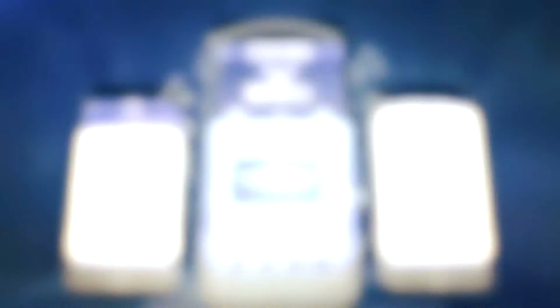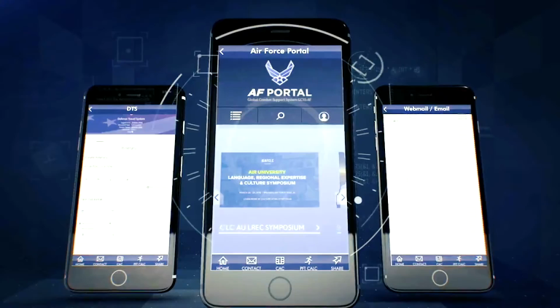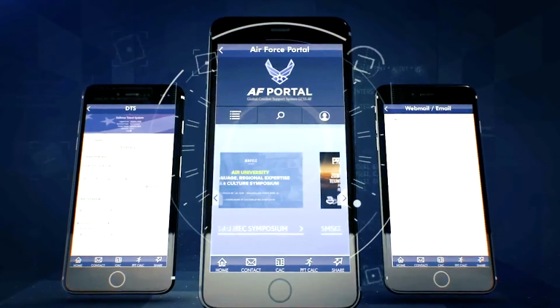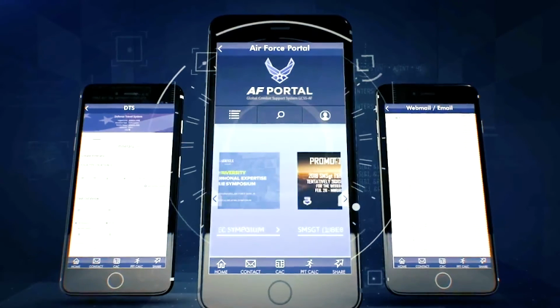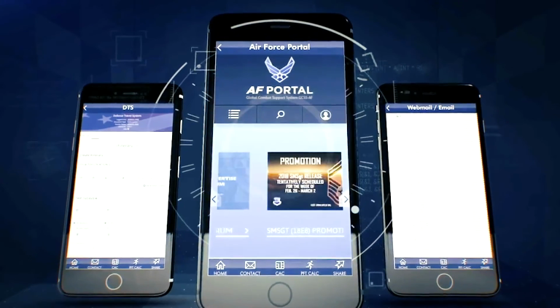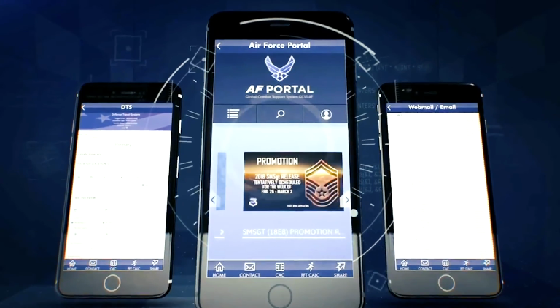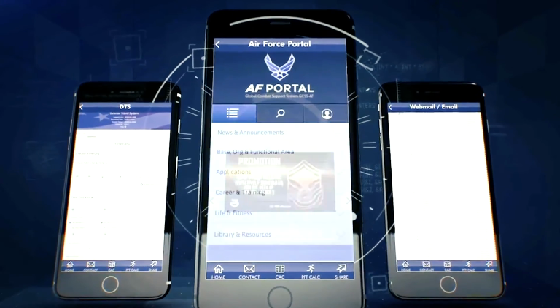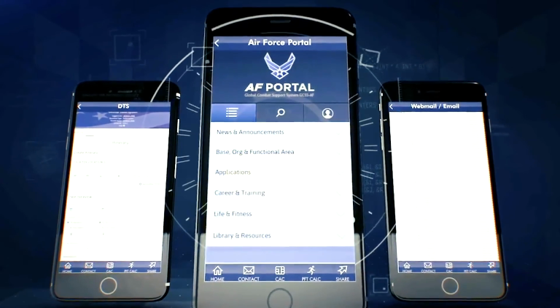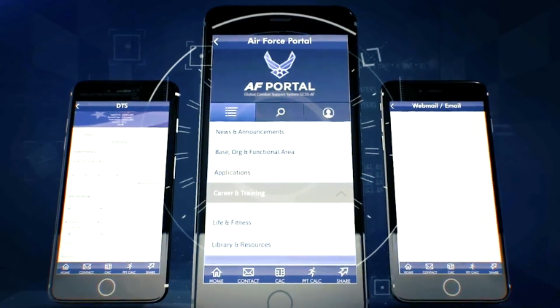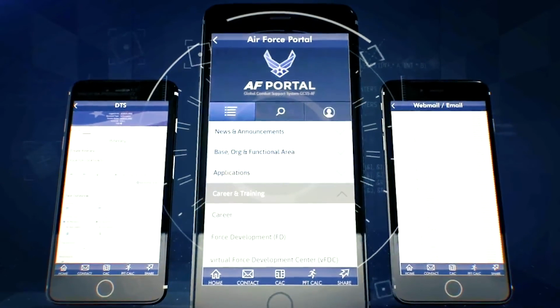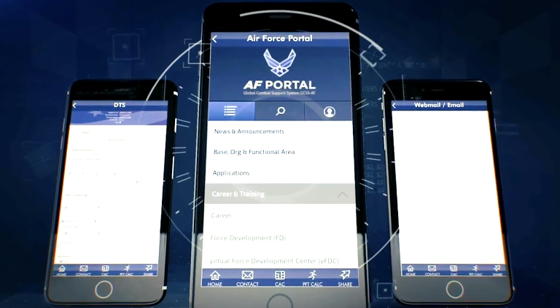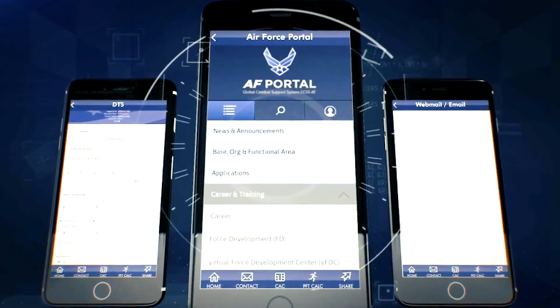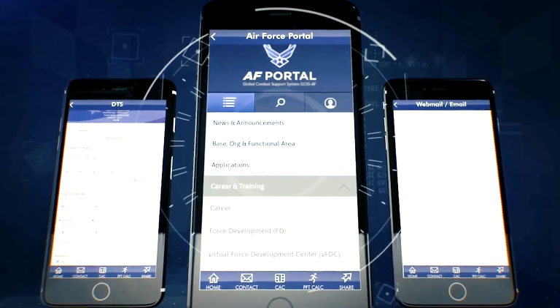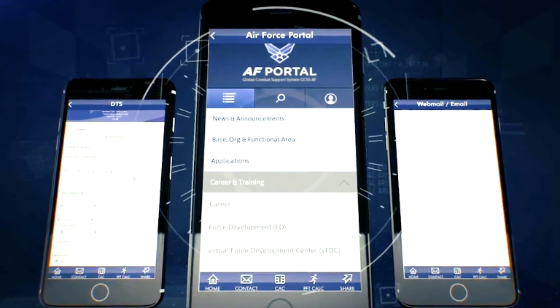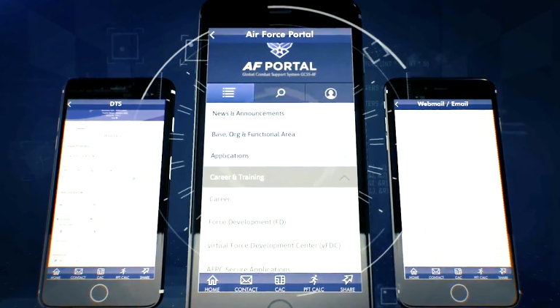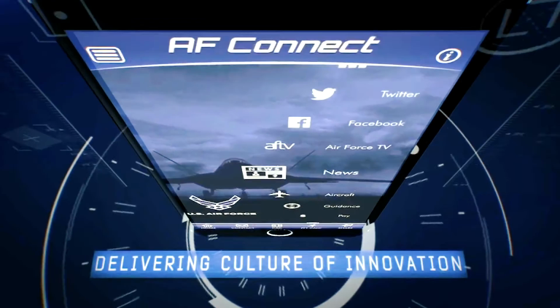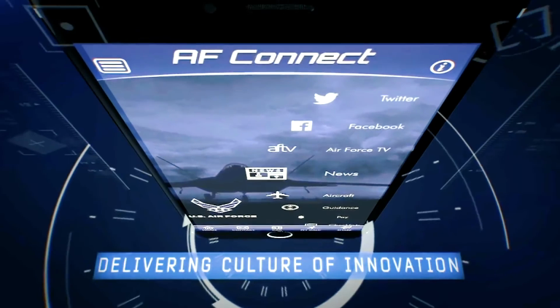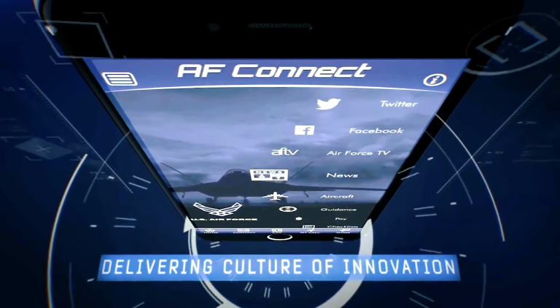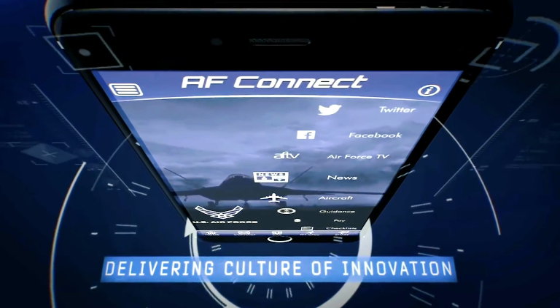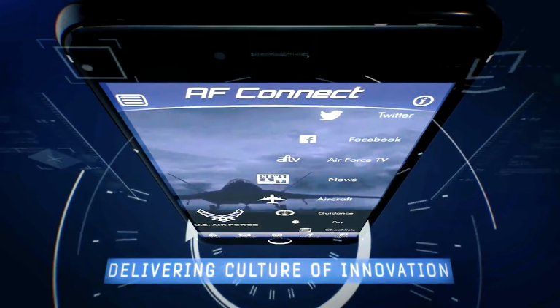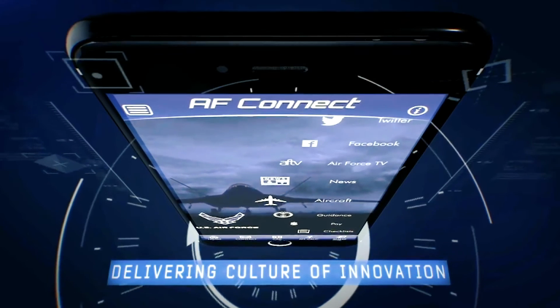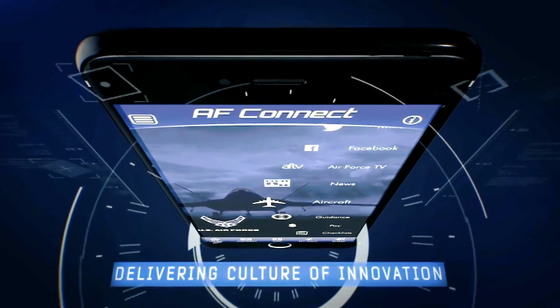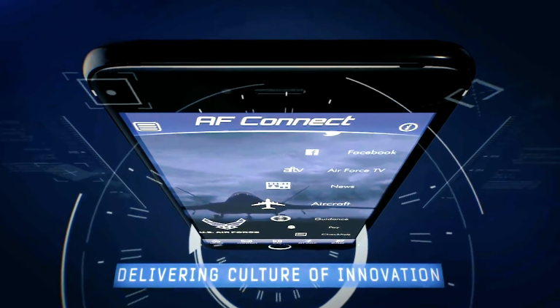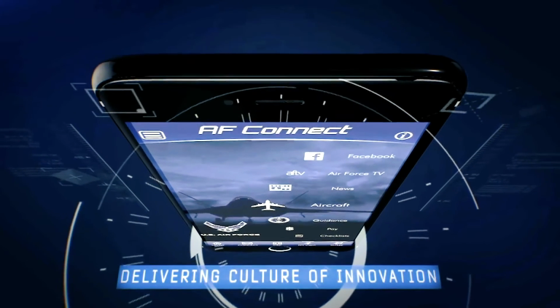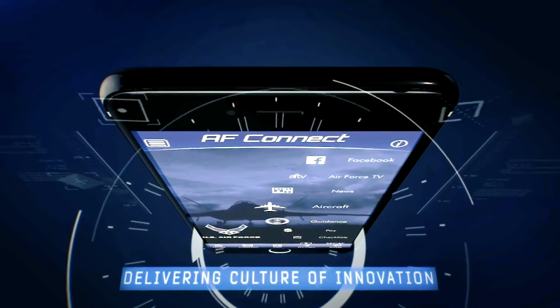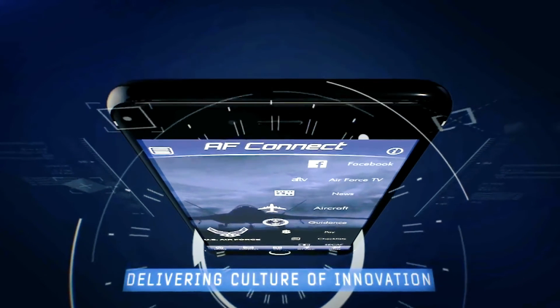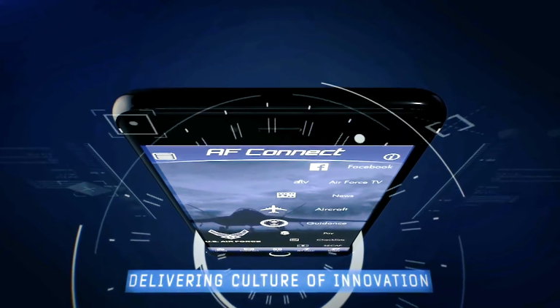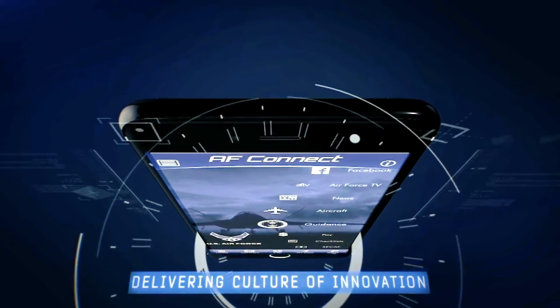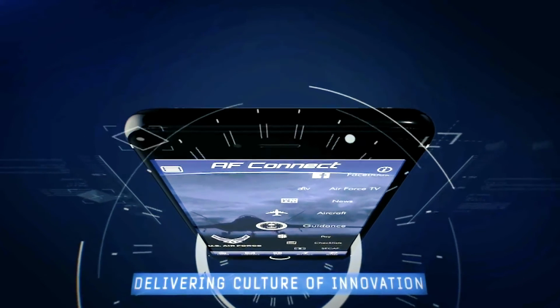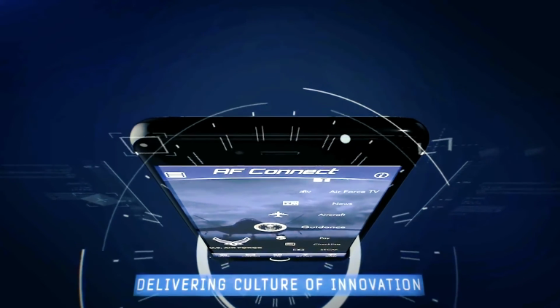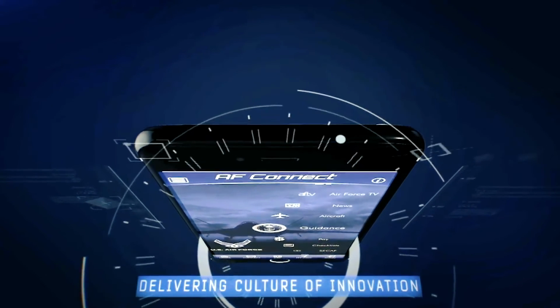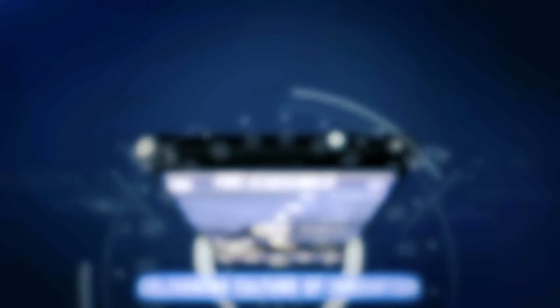See it for yourself and download Air Force Connect today. Save time, reduce confusion, and keep everyone in the loop.